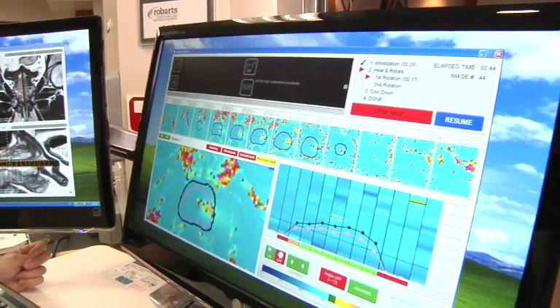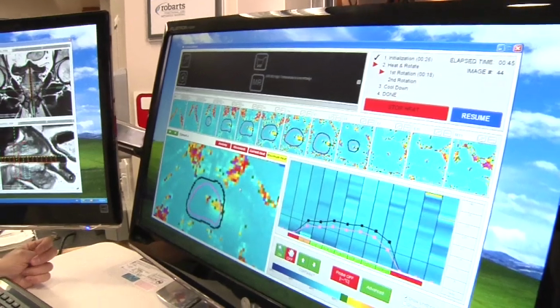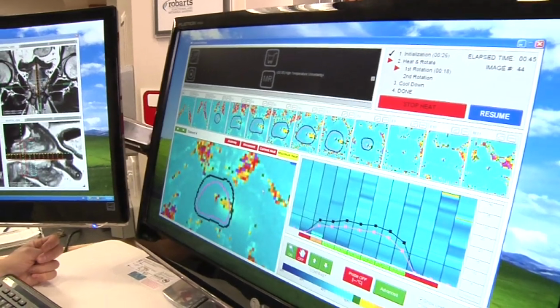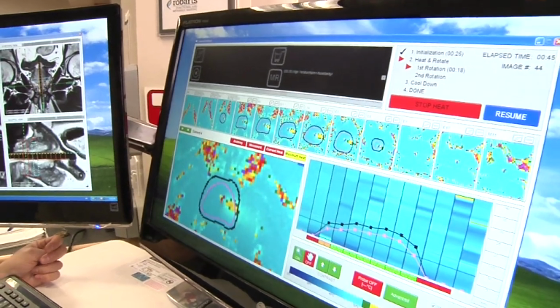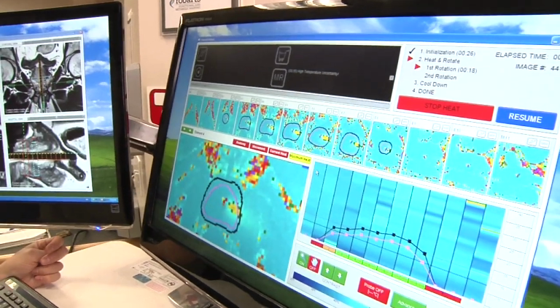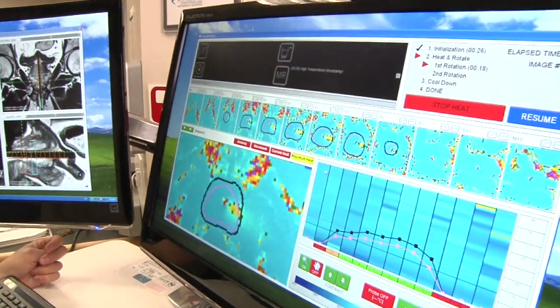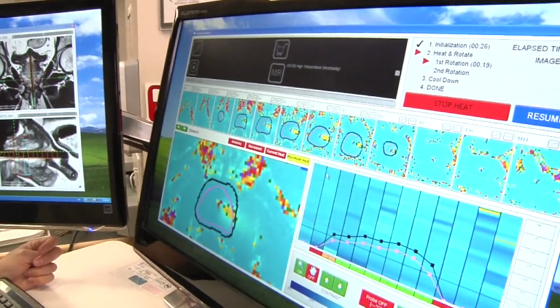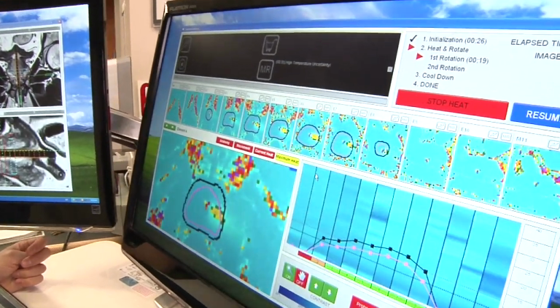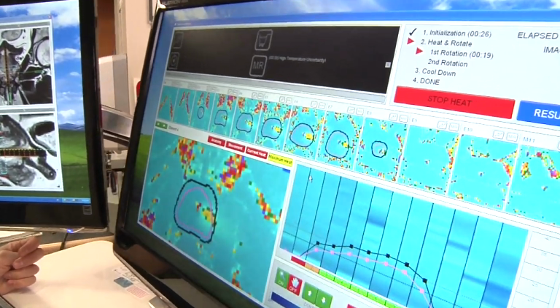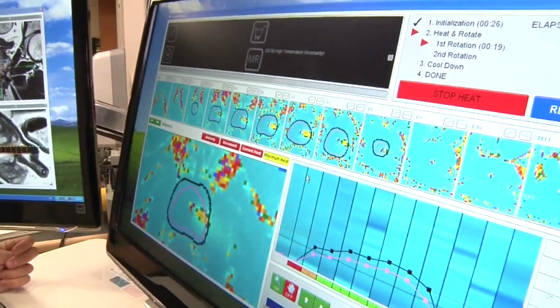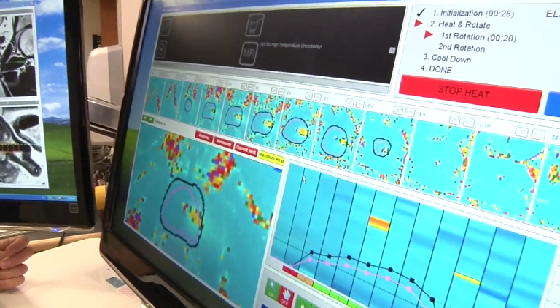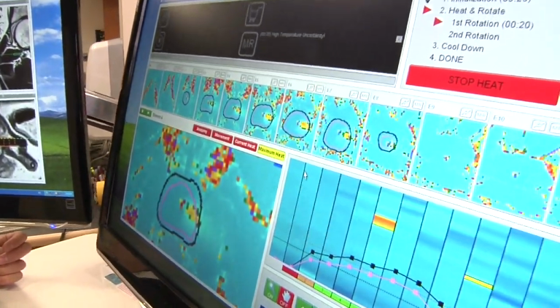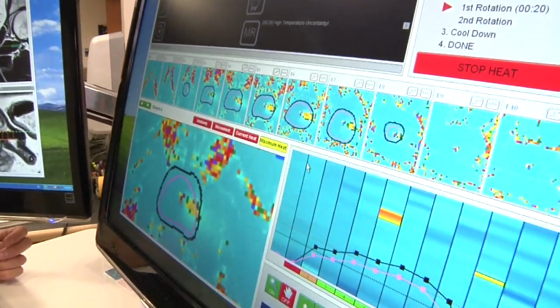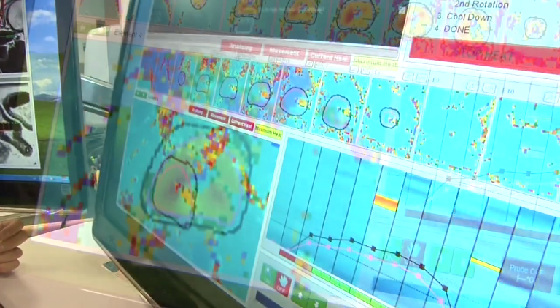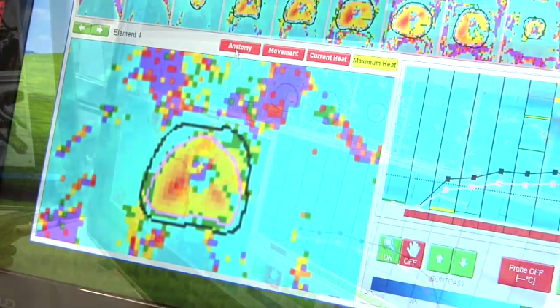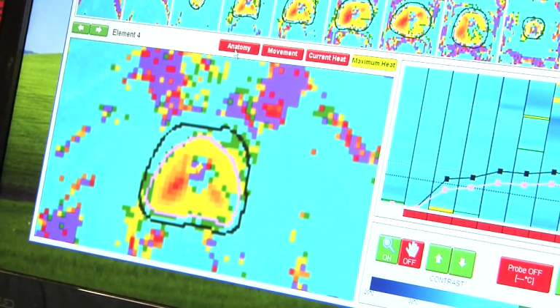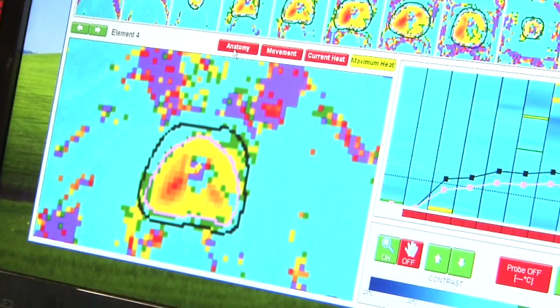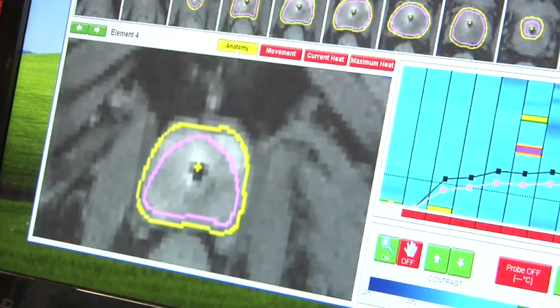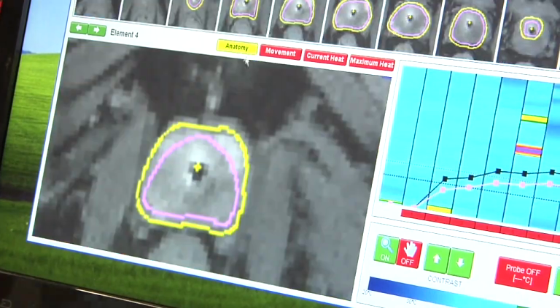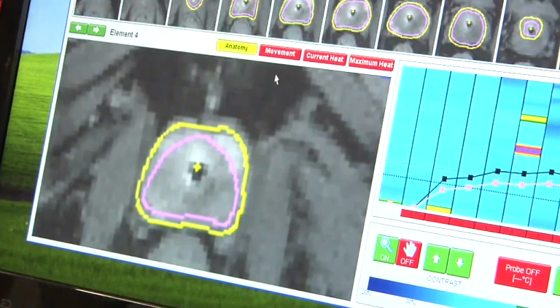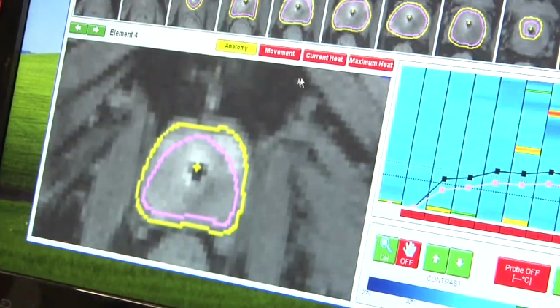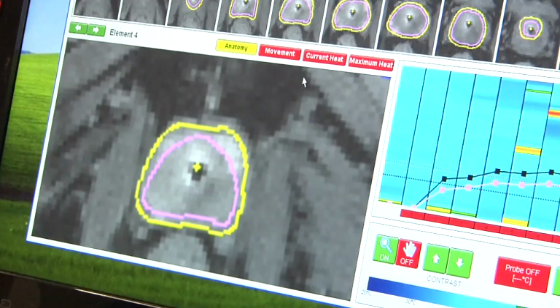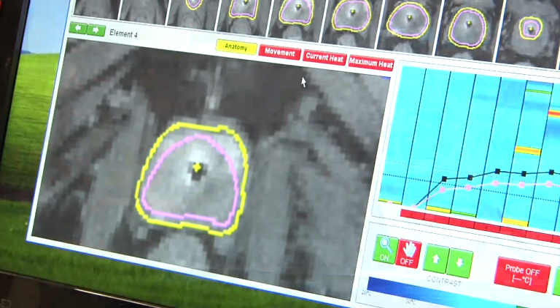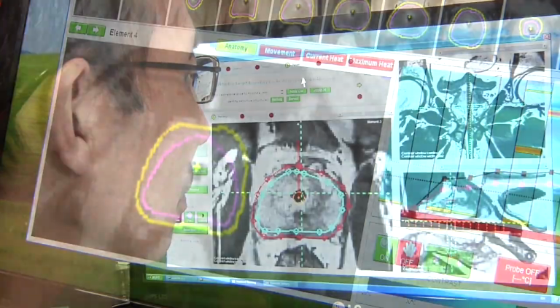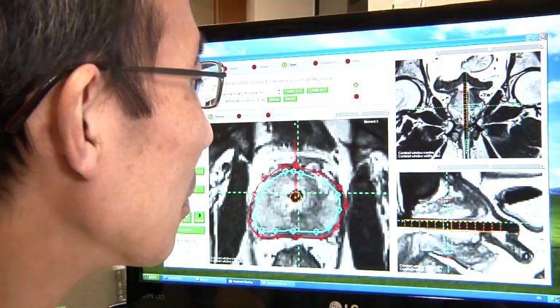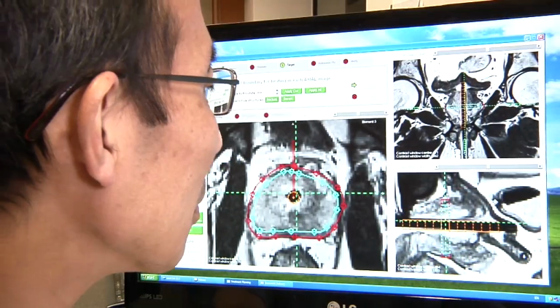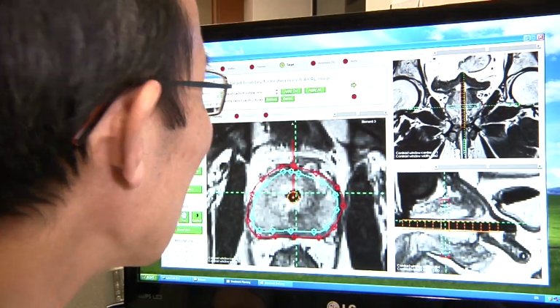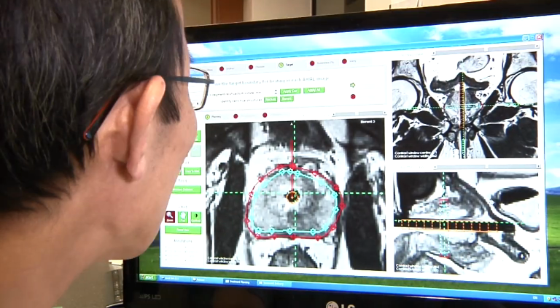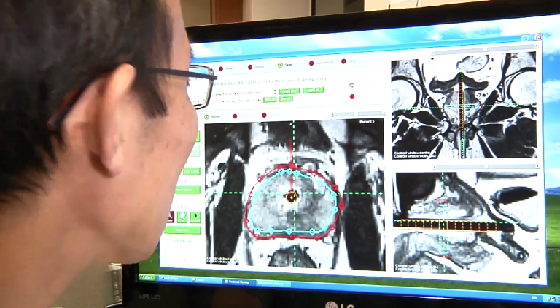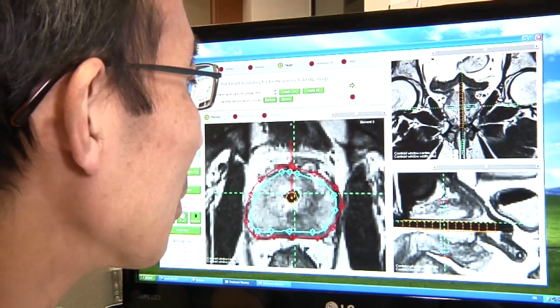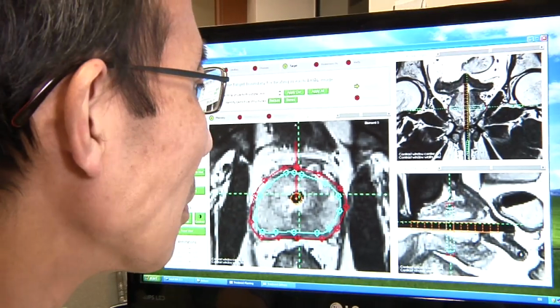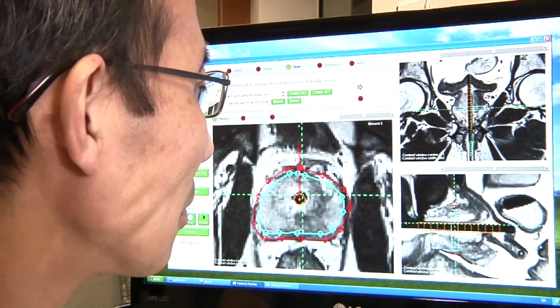The recovery should be very short. The actual procedure is only about half an hour. The planning takes a fair bit longer.